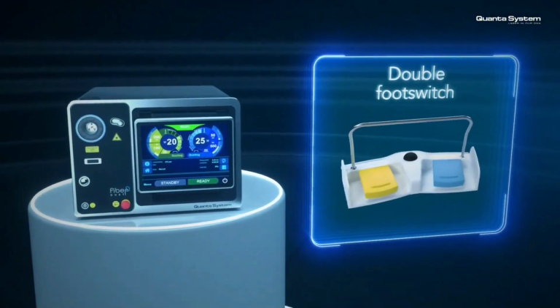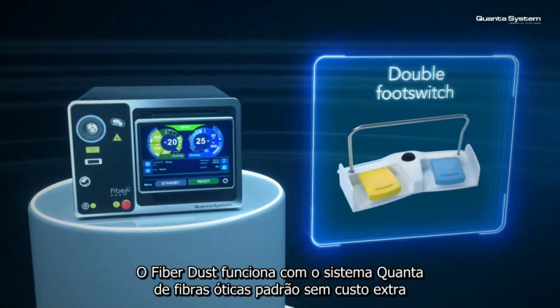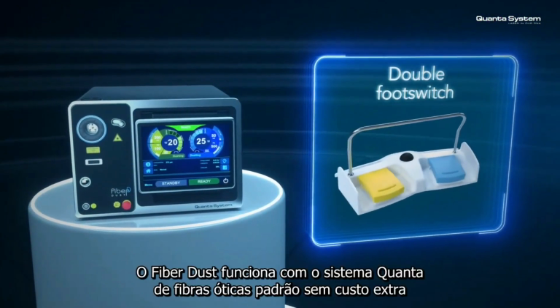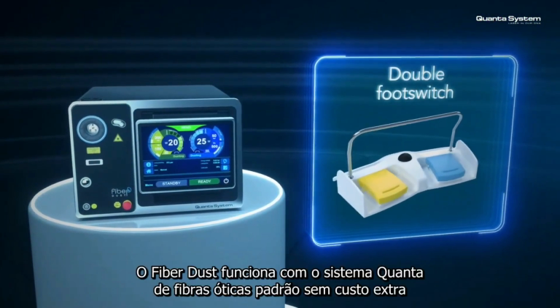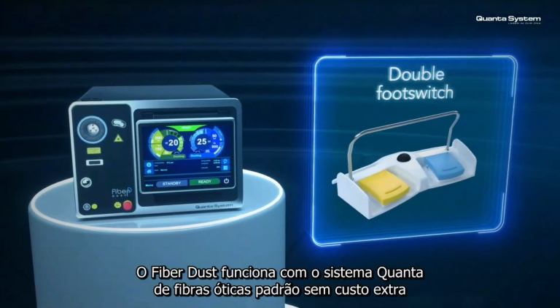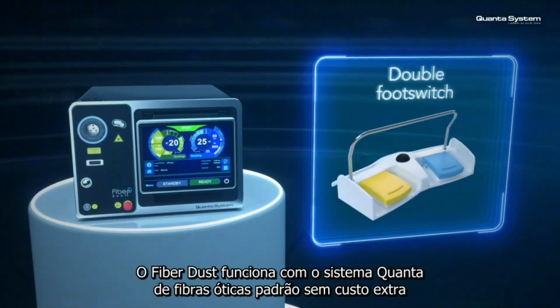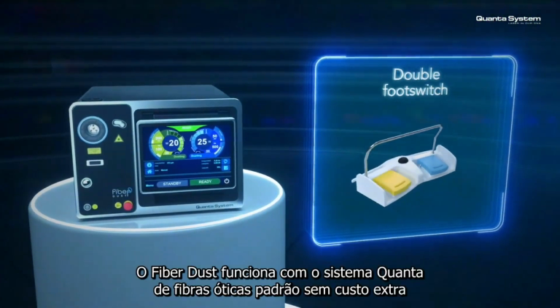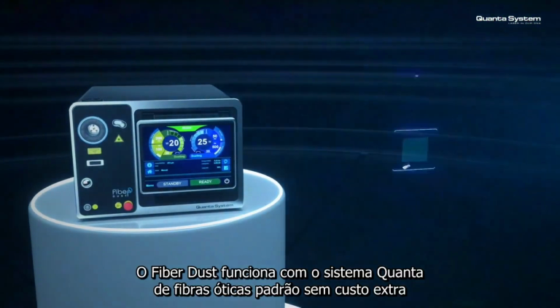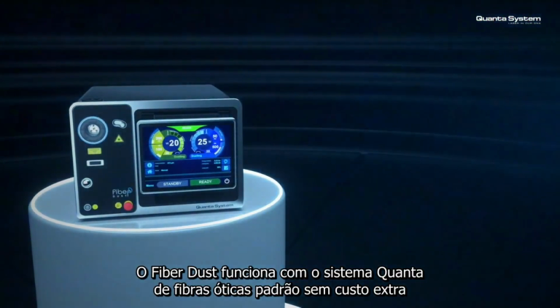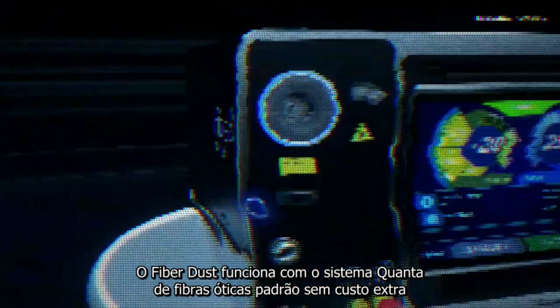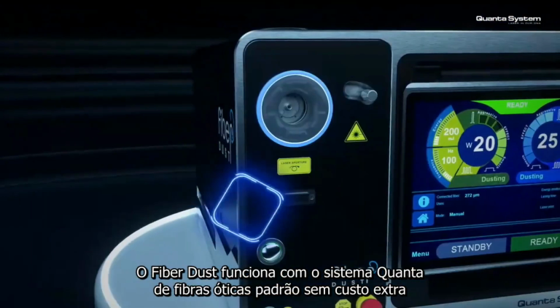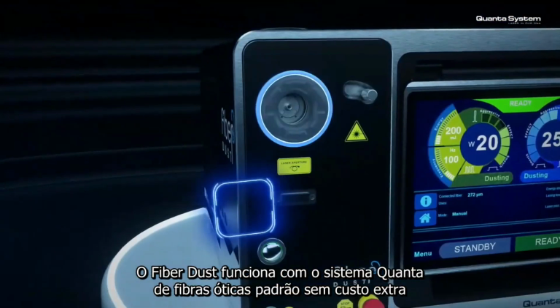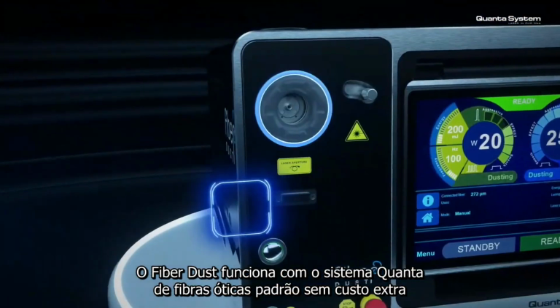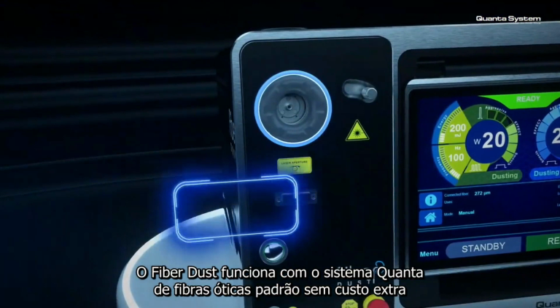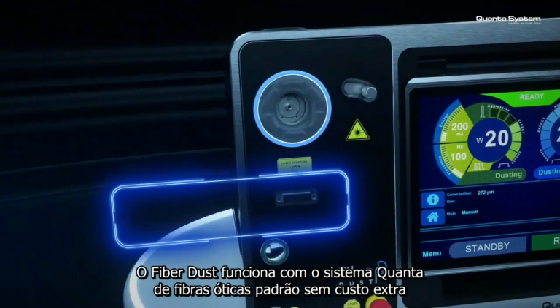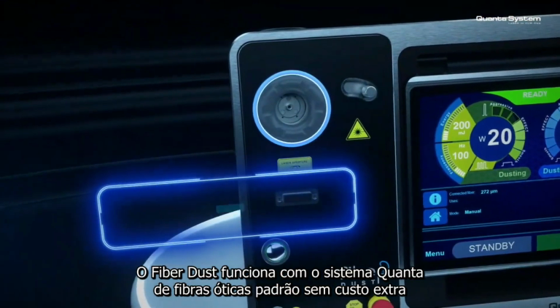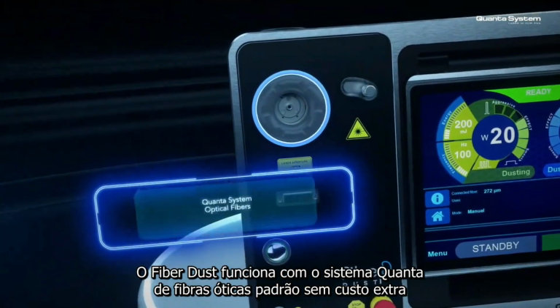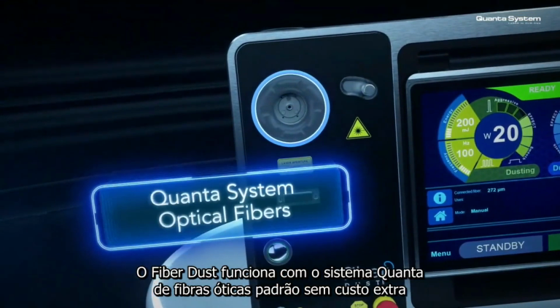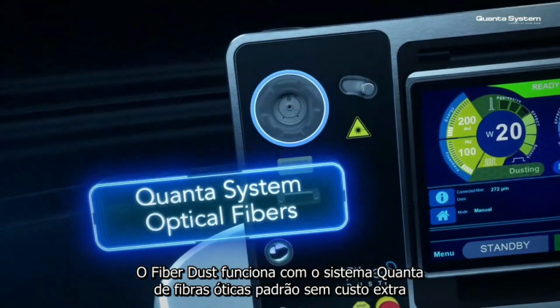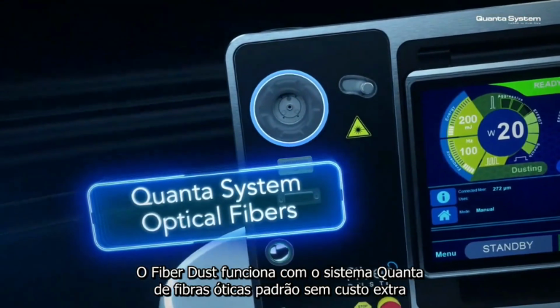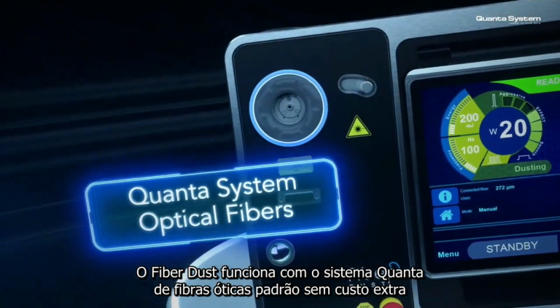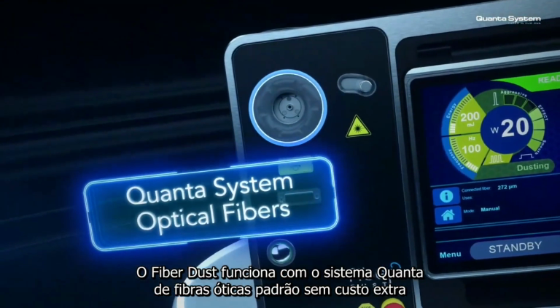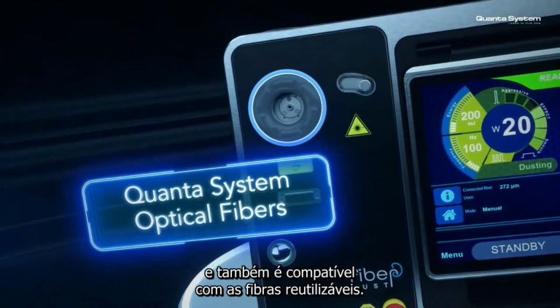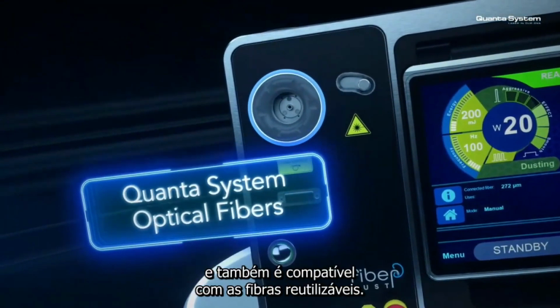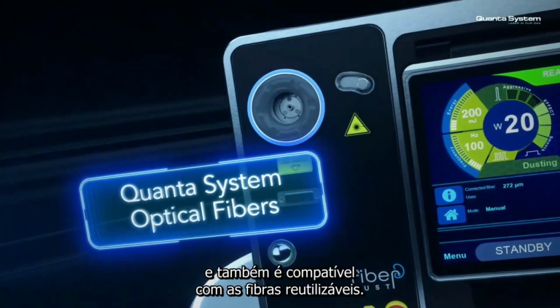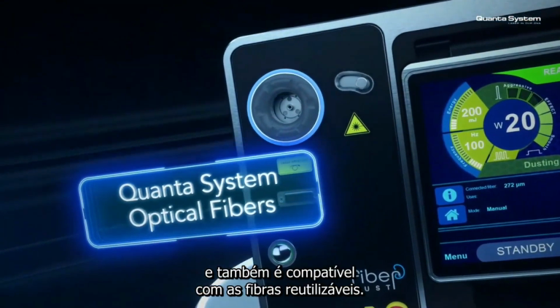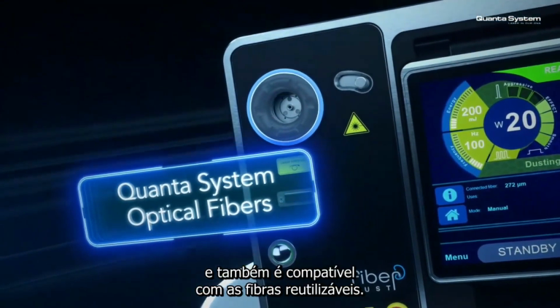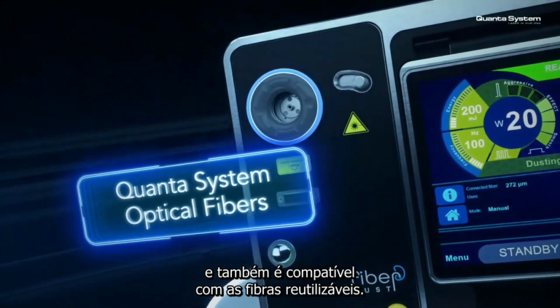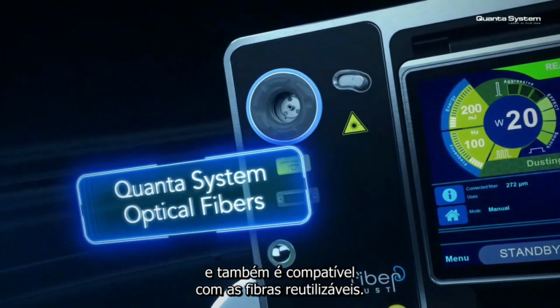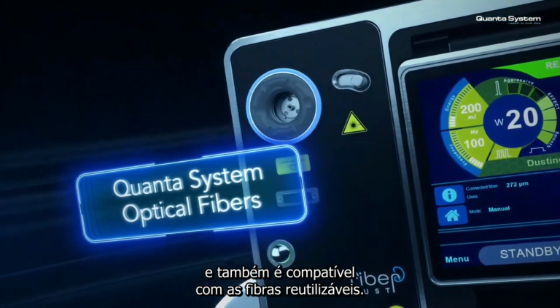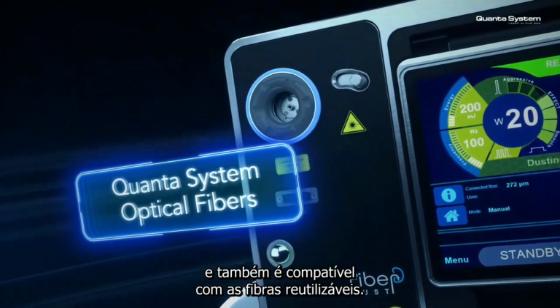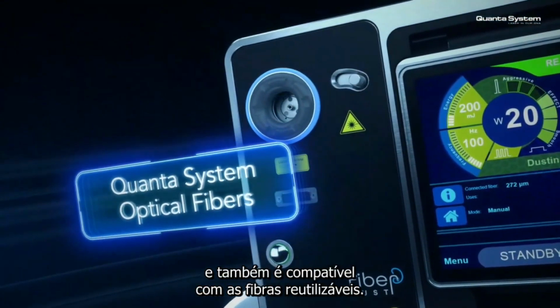Fiber Dust works with the standard Quanta System optical fibers without extra costs, and it is compatible with the reusable fibers too.